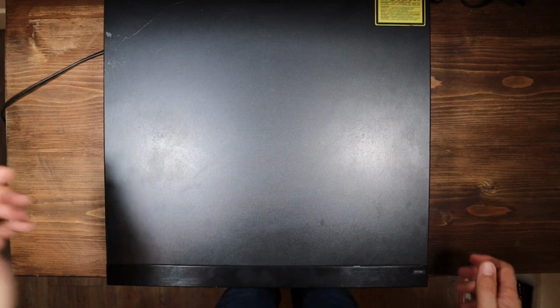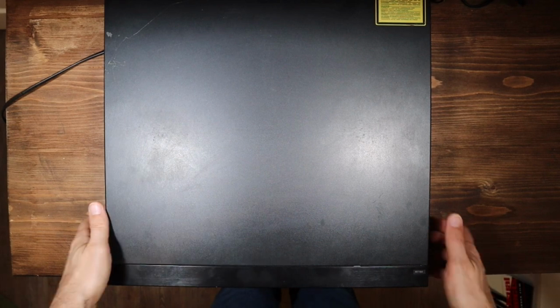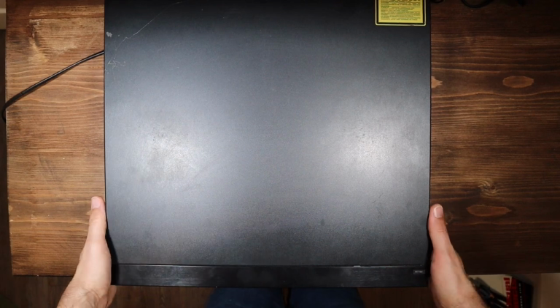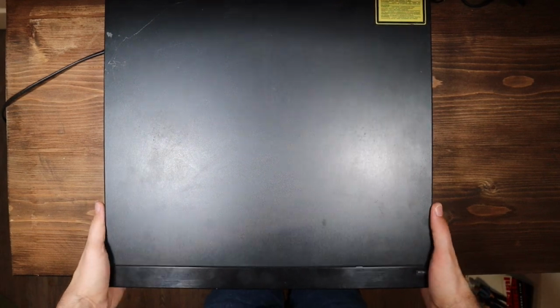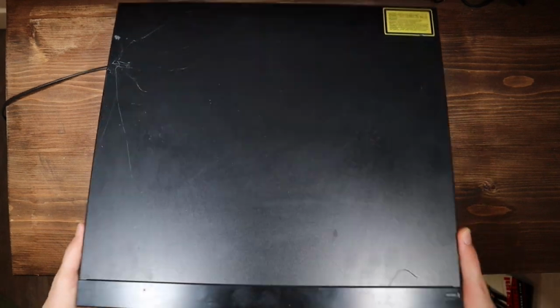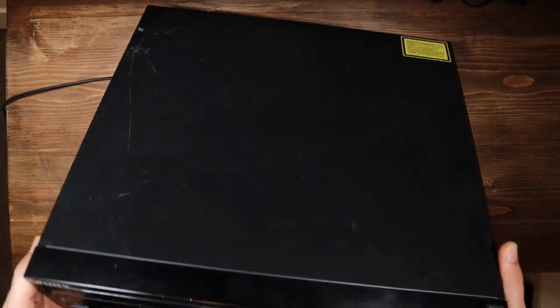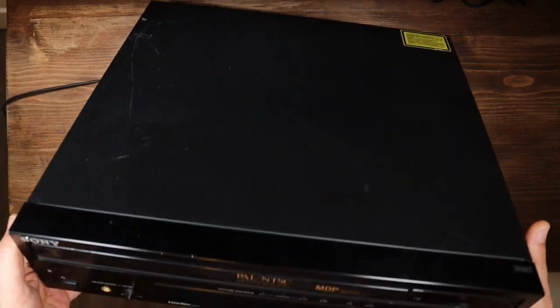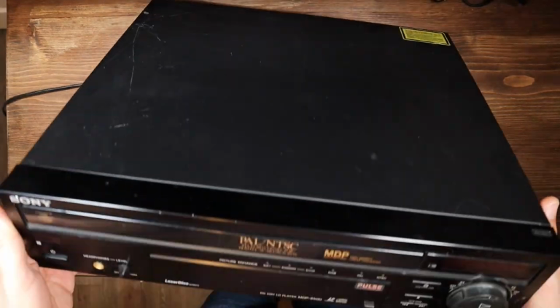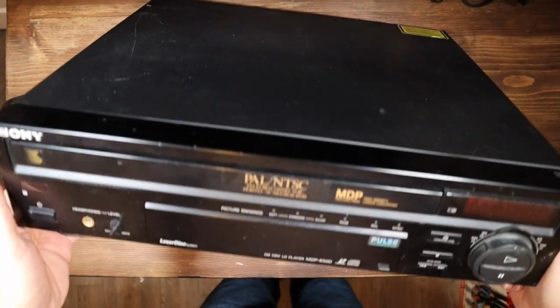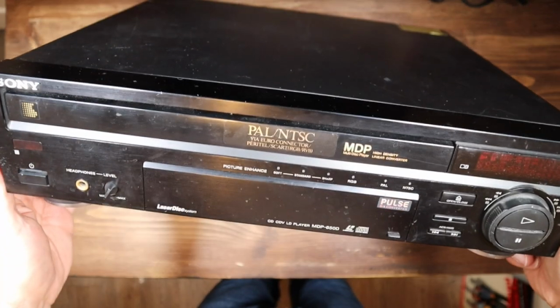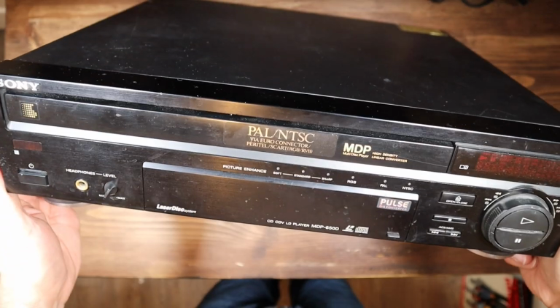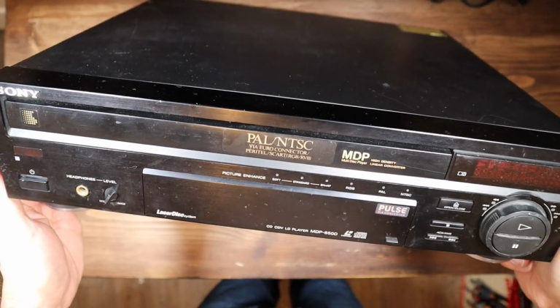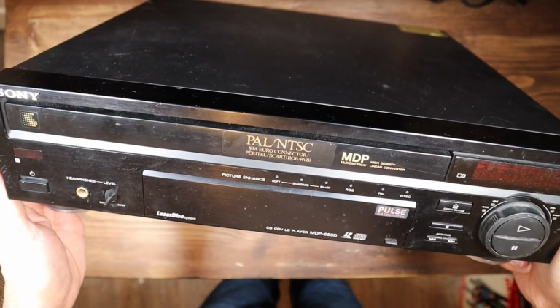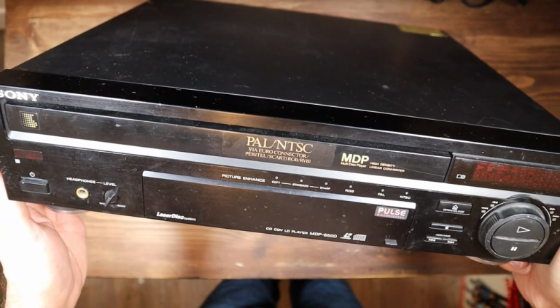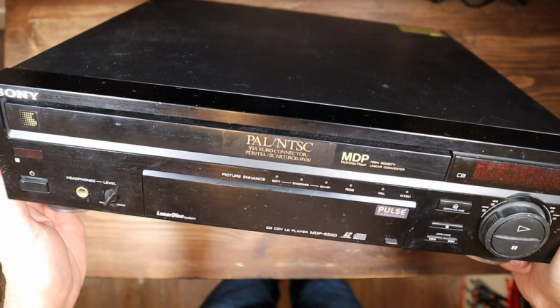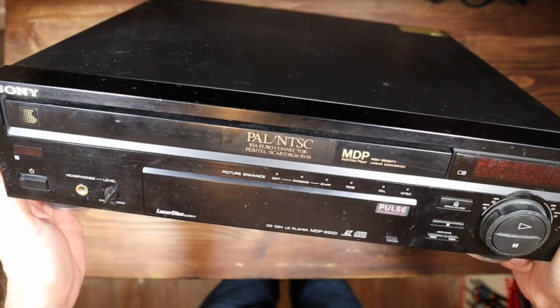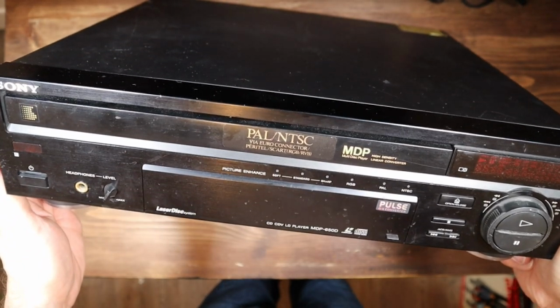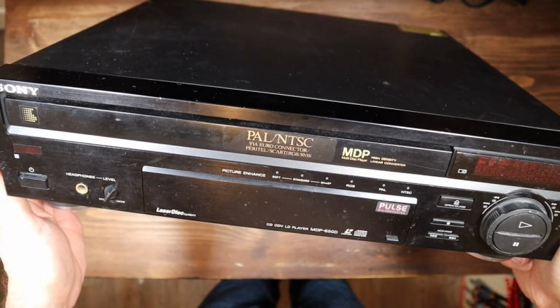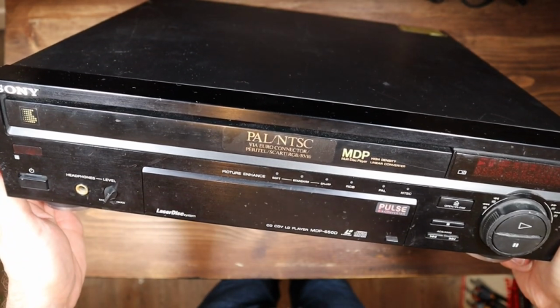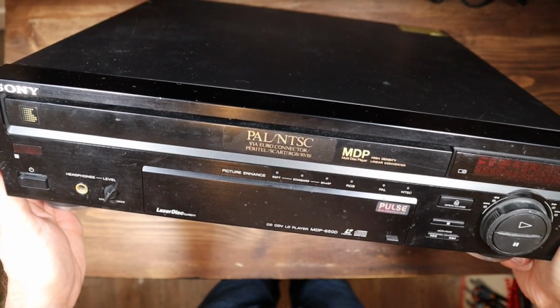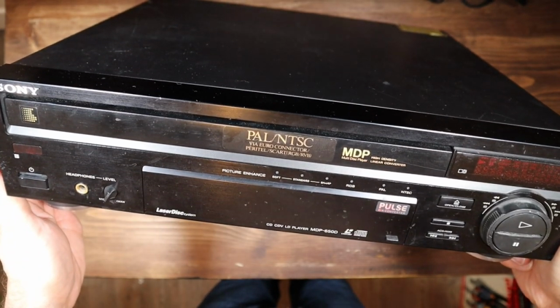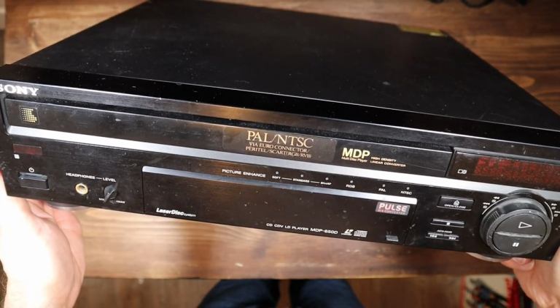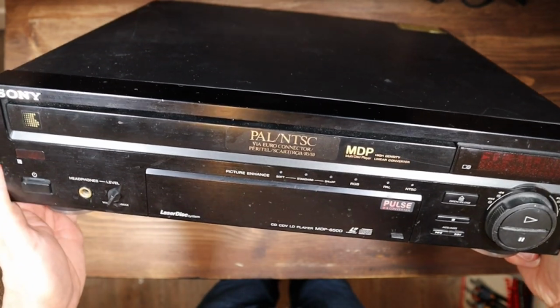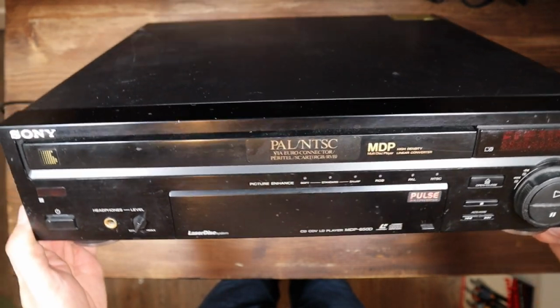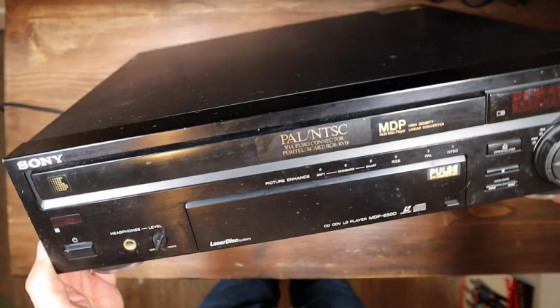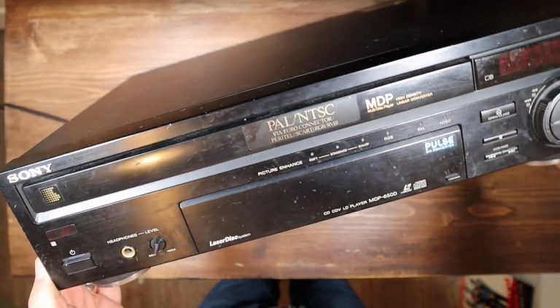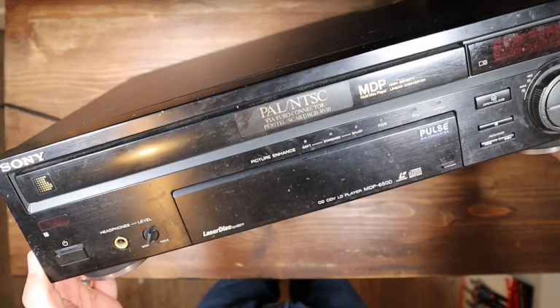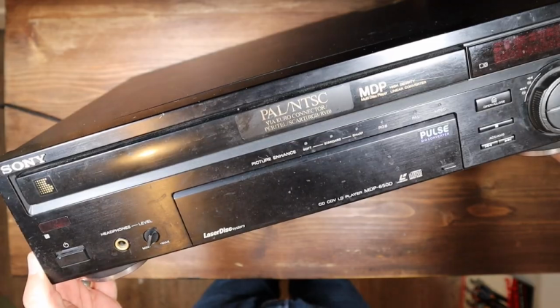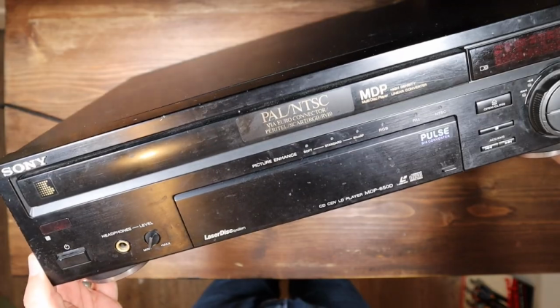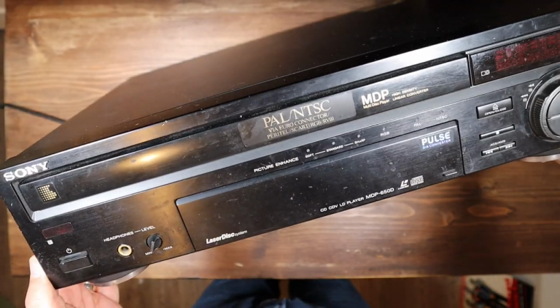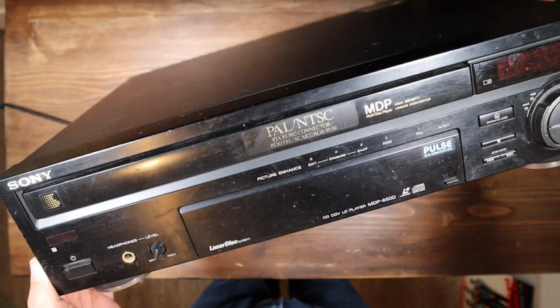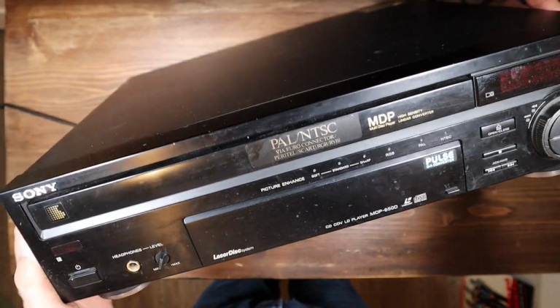On today's RetroTek Repair, we're going to be trying to fix this Sony LaserDisc player that I bought spares or repair on eBay.